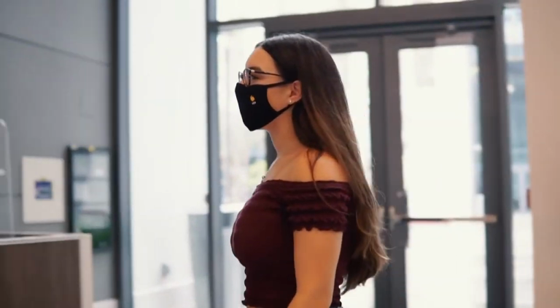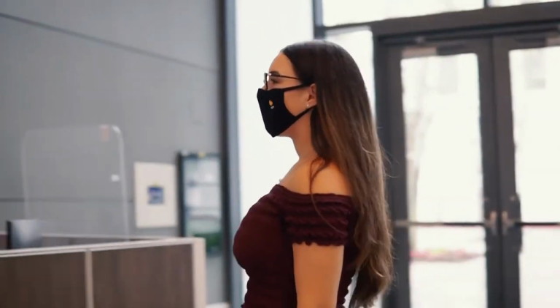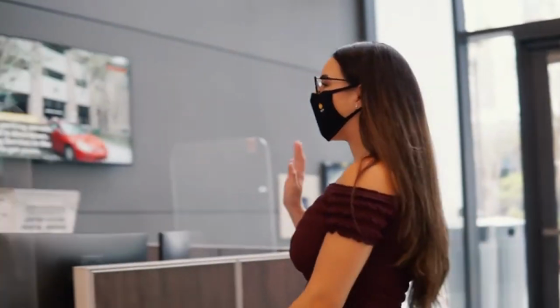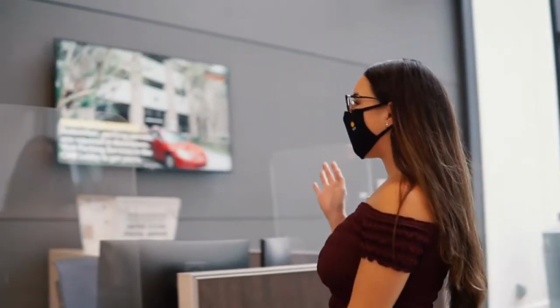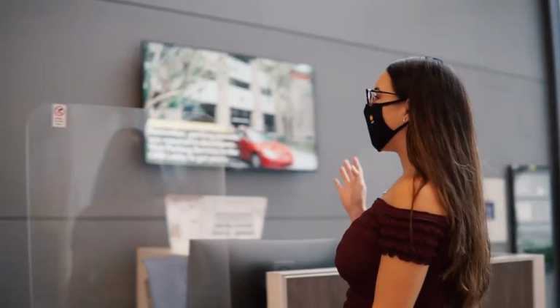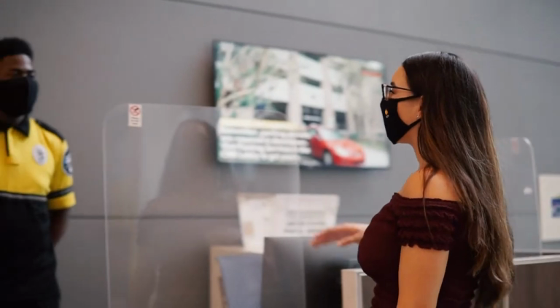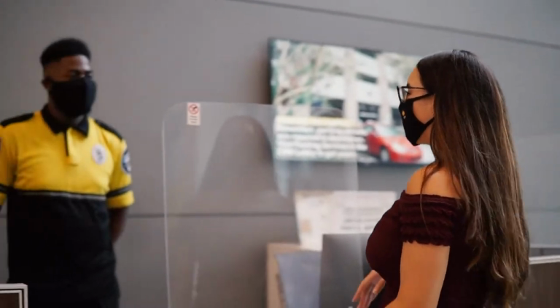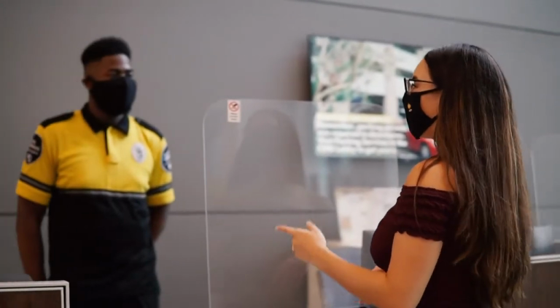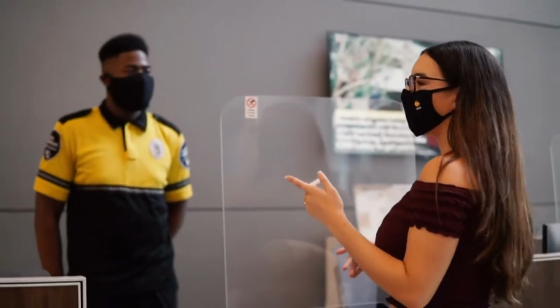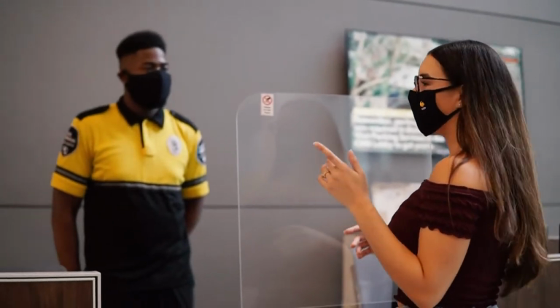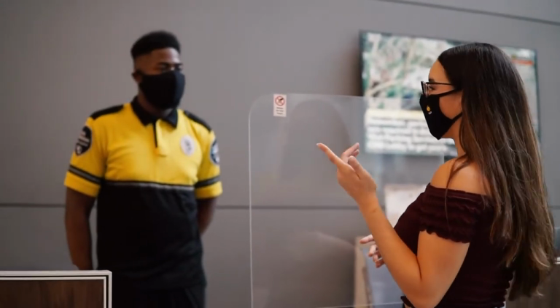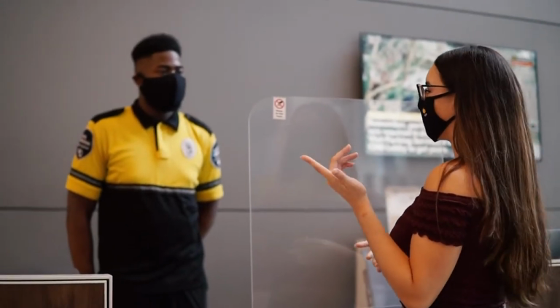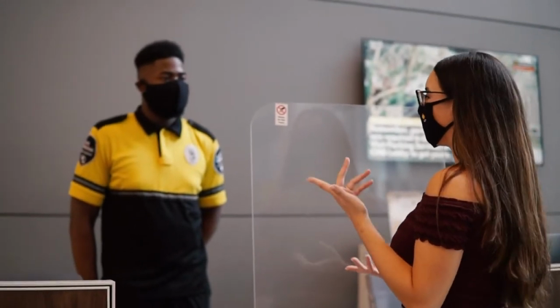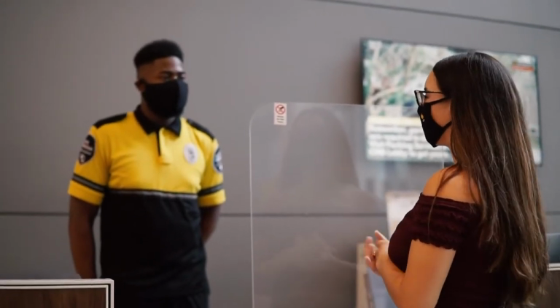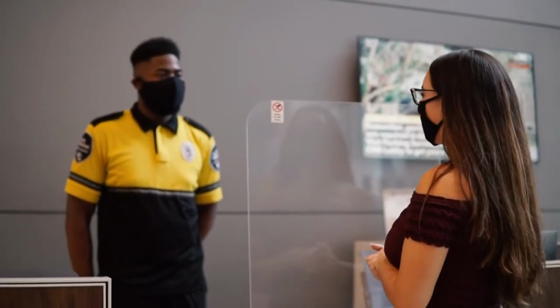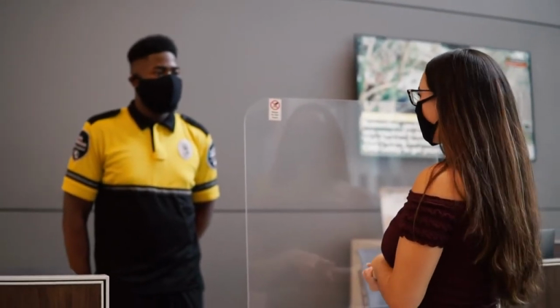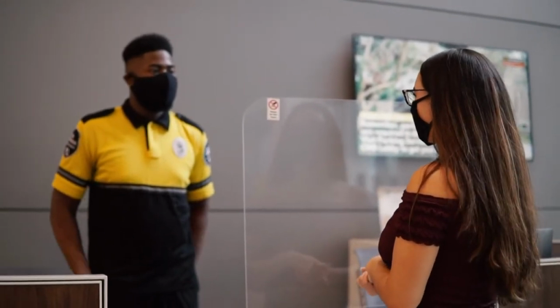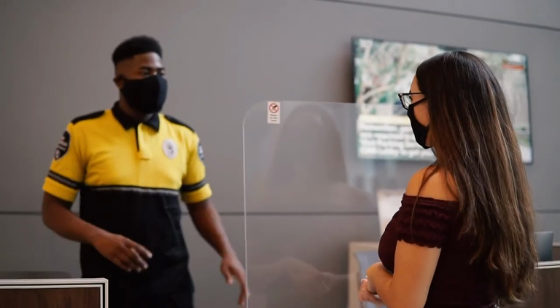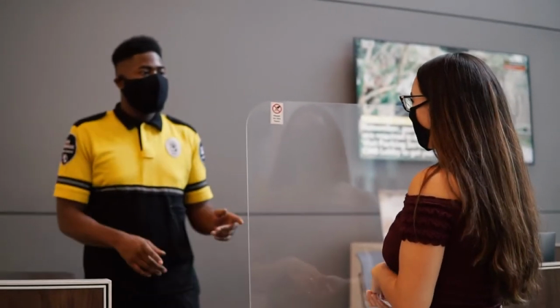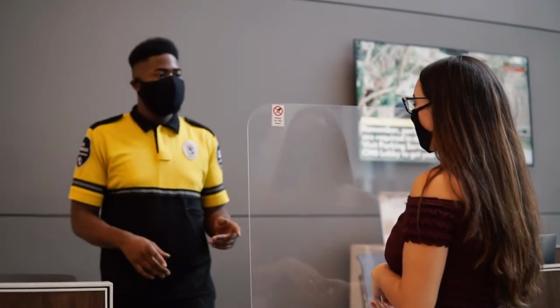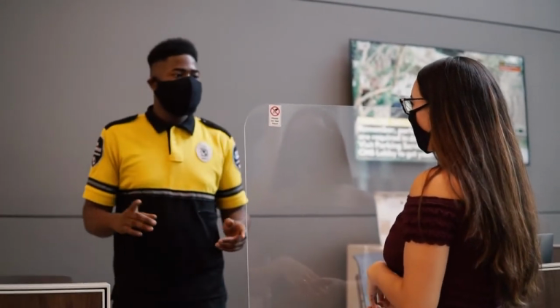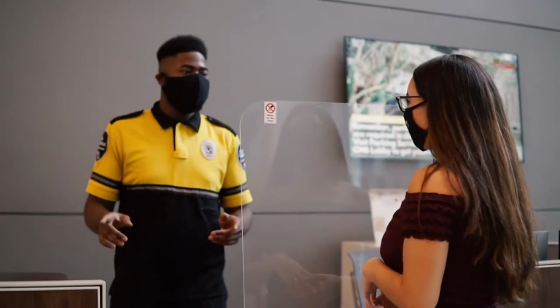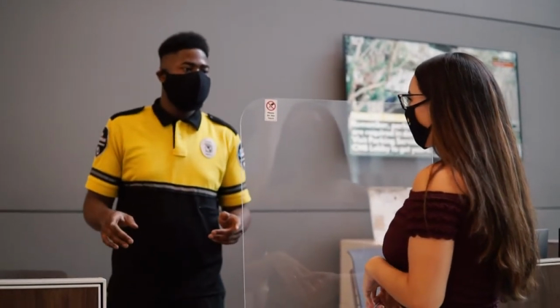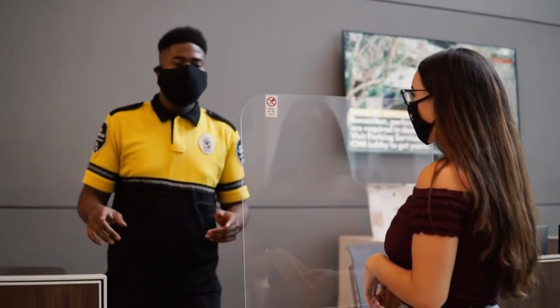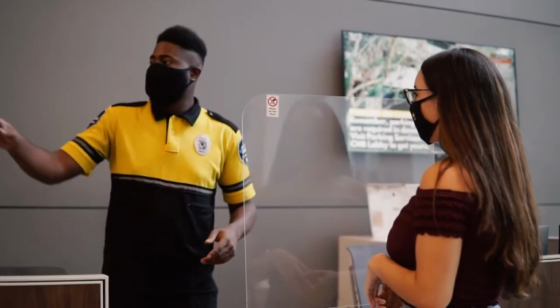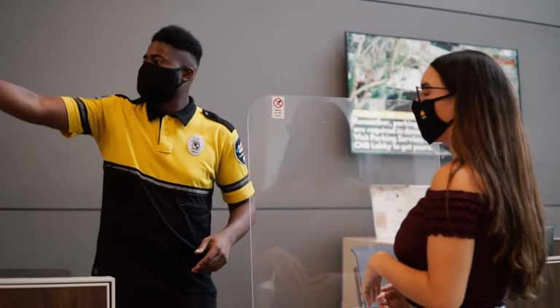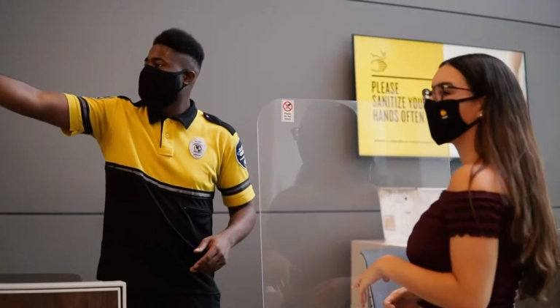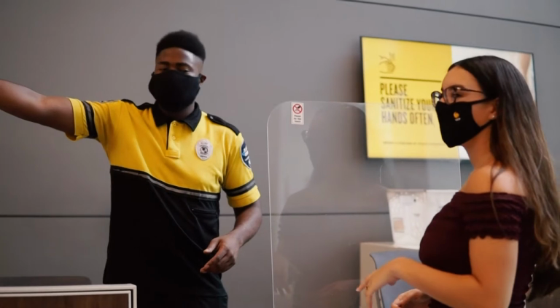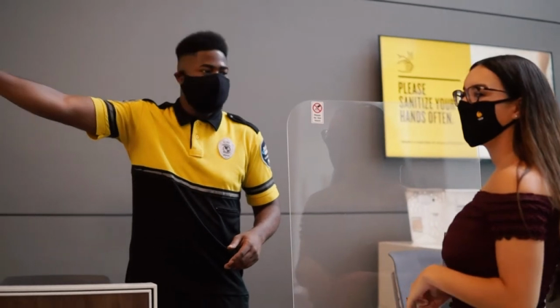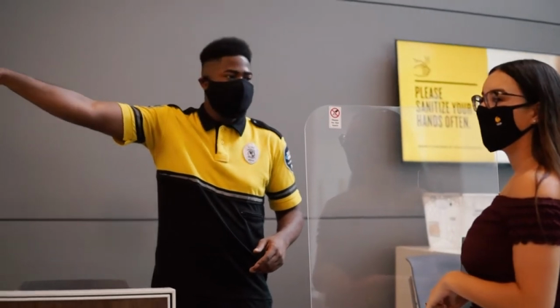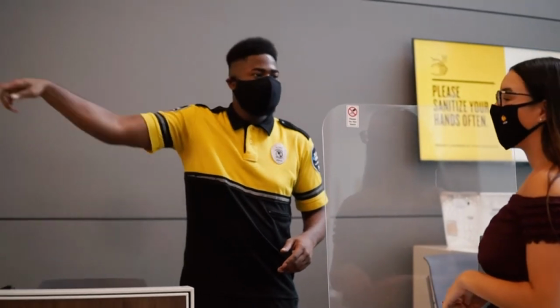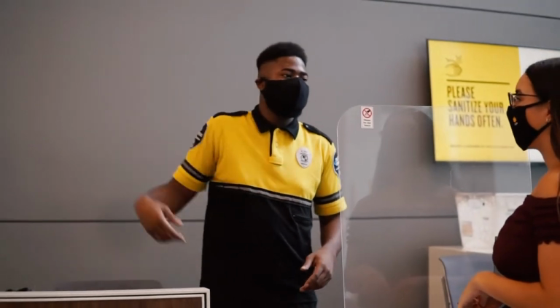UCF Downtown also has security guards in buildings to make sure people are in the right place and to be a second set of eyes for suspicious activity.